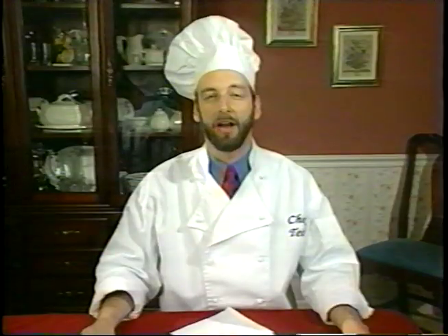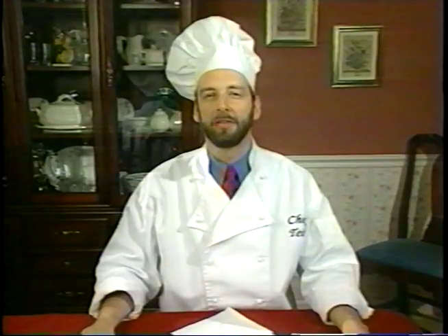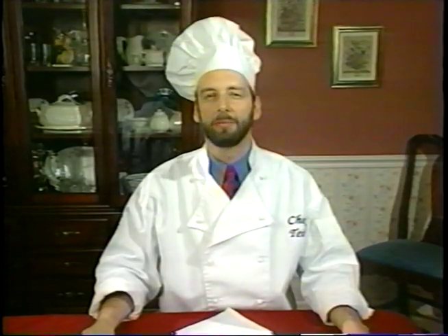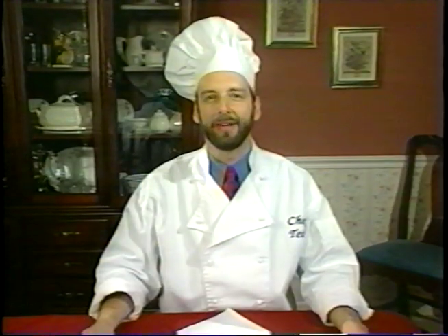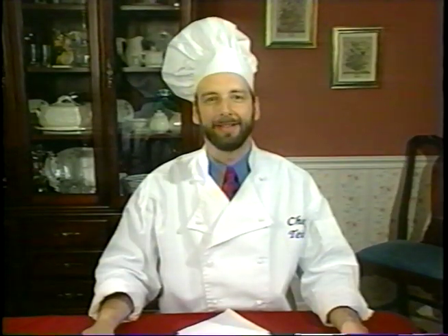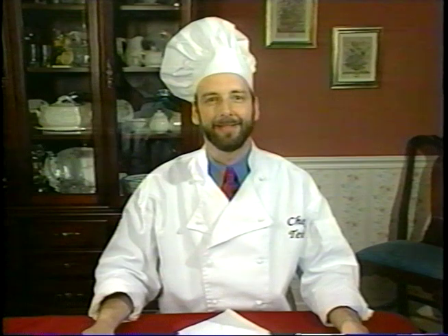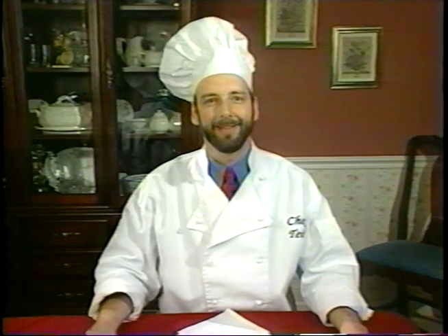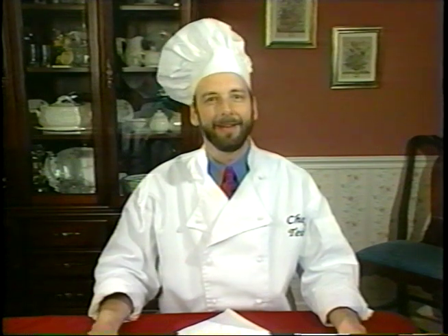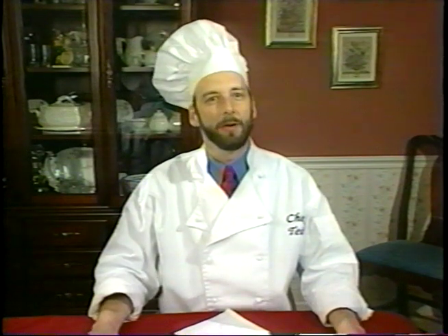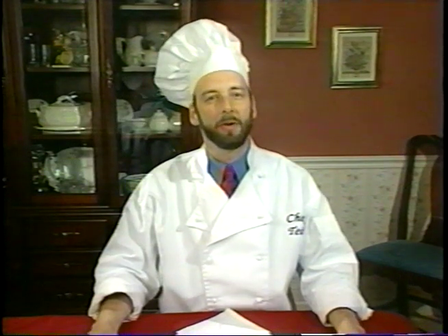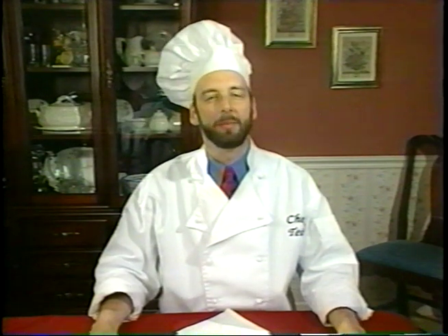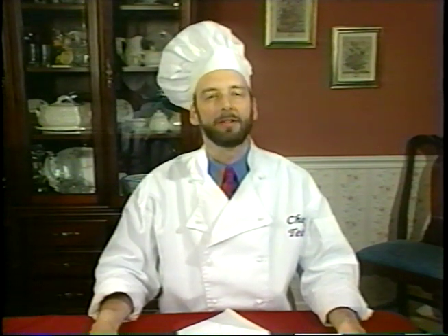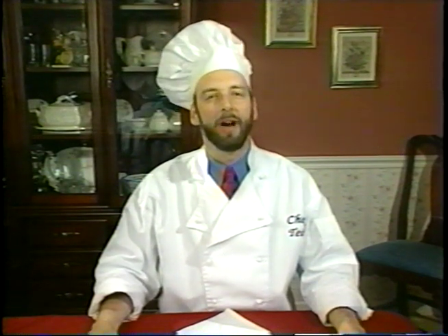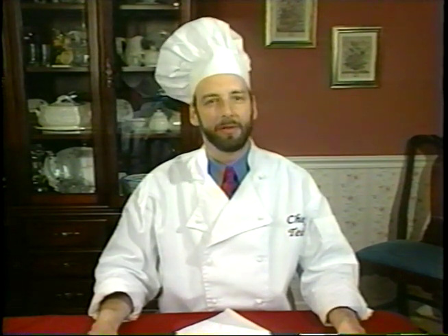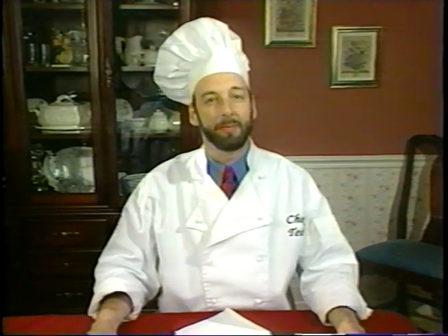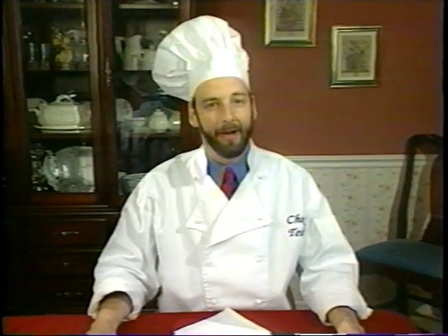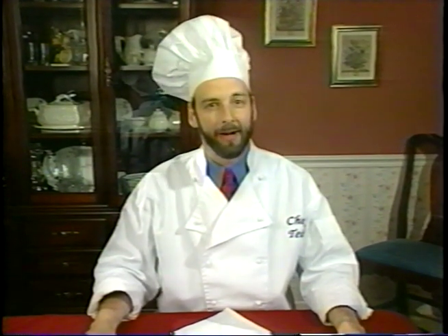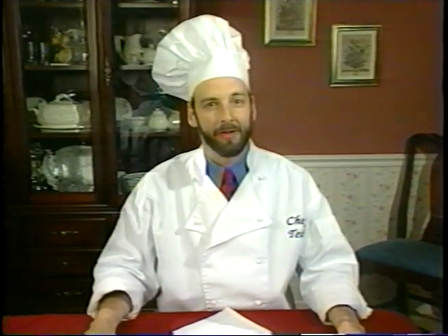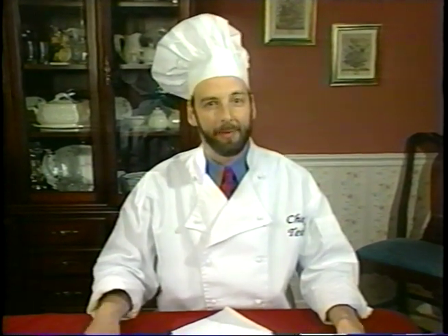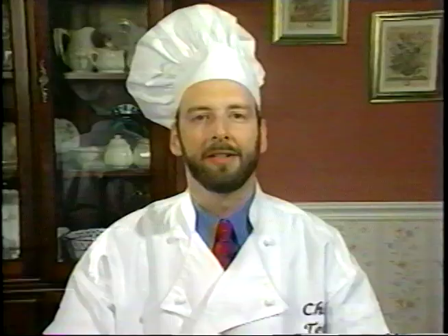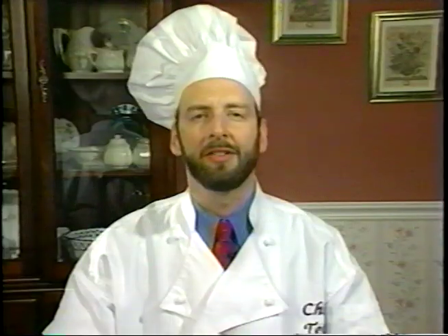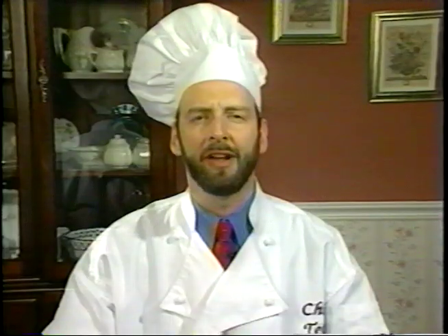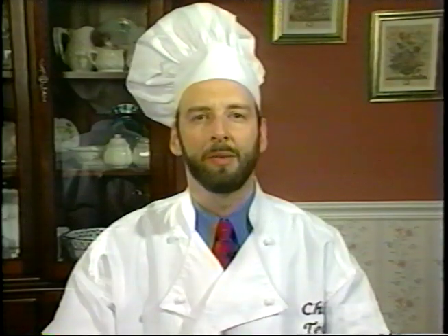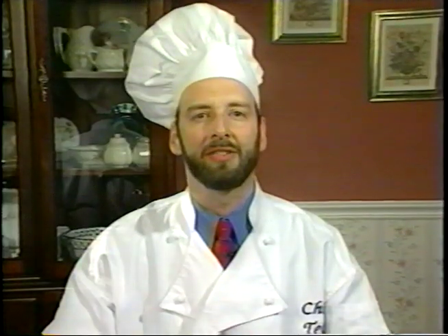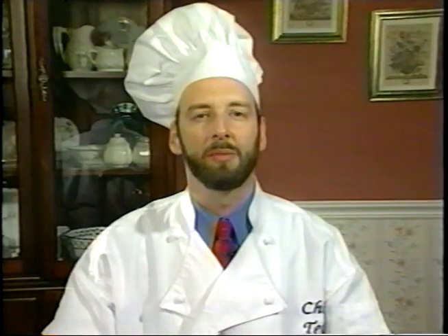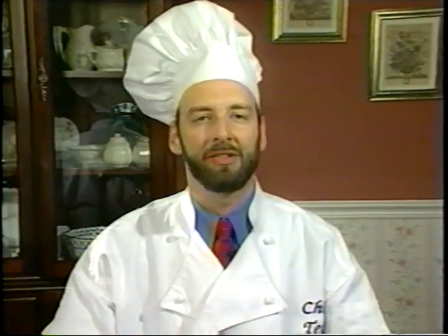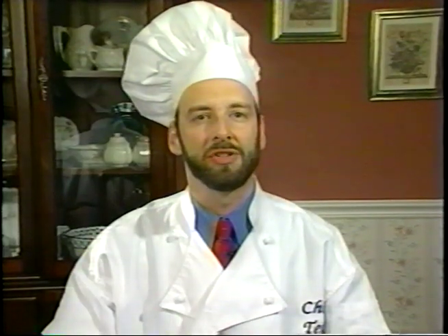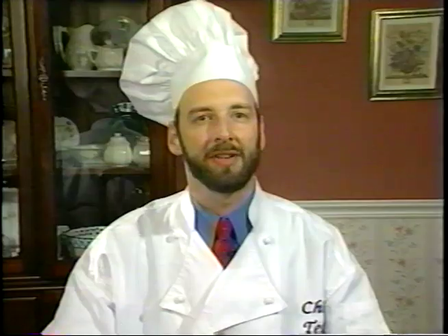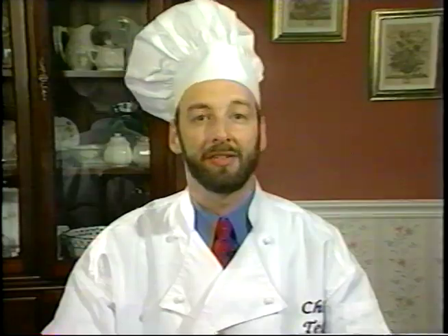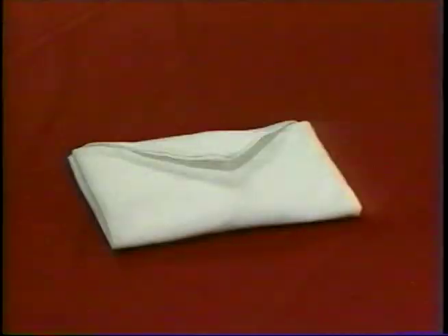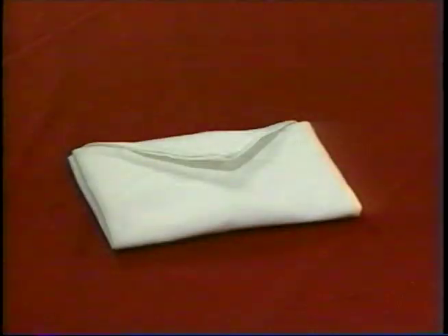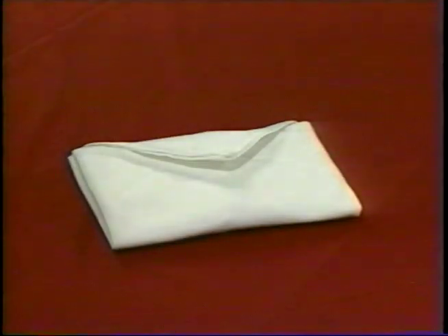The envelope, please. We're going to make a little envelope out of your napkin. It's a nice way to send the message to your guests that they're special.